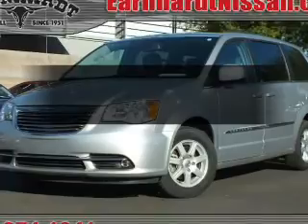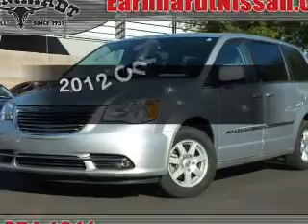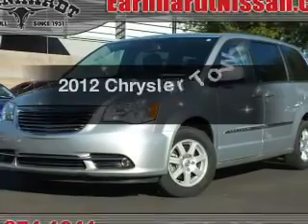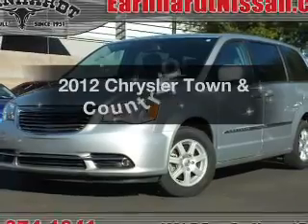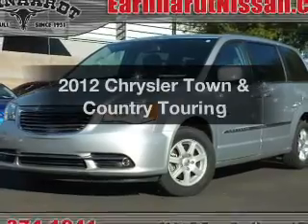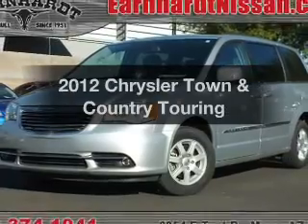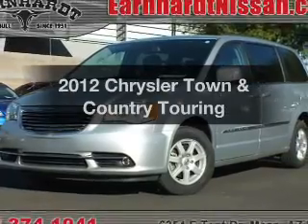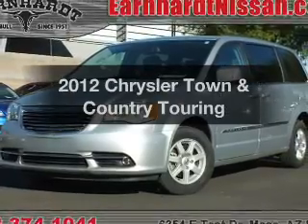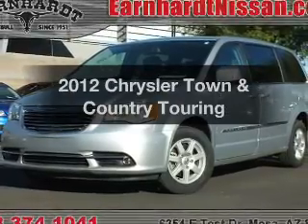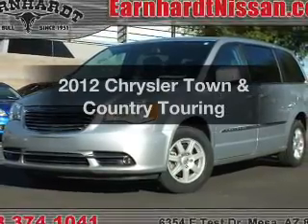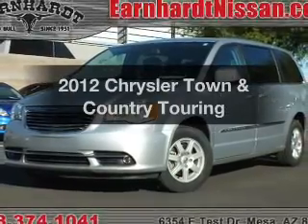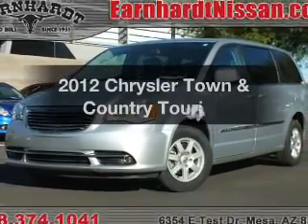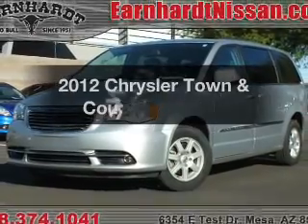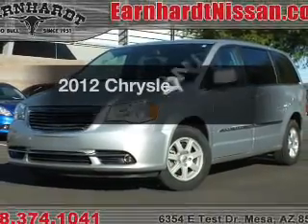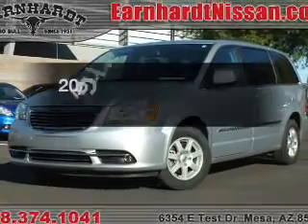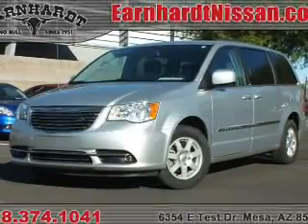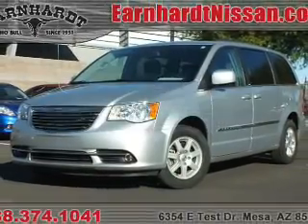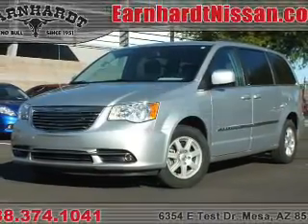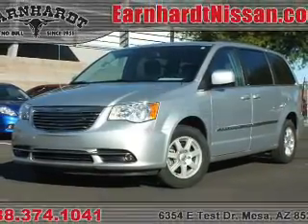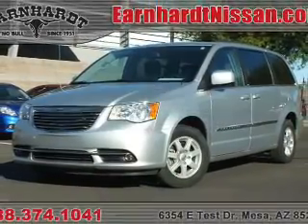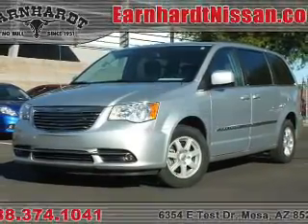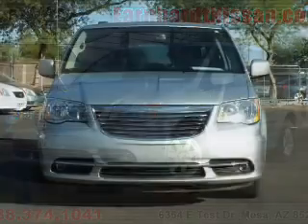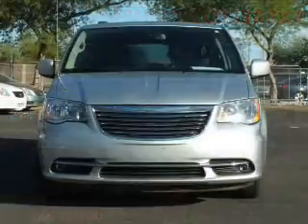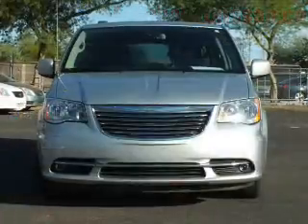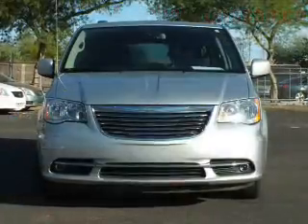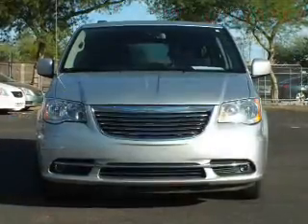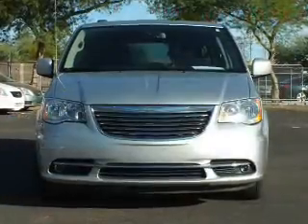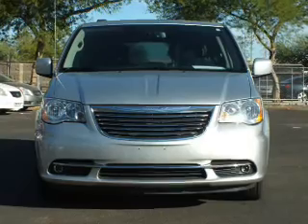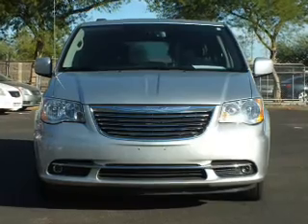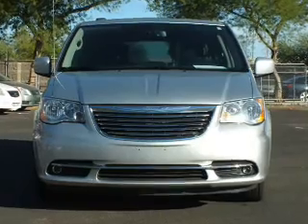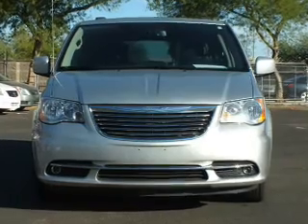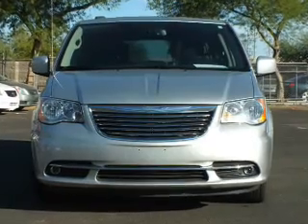Introducing the 2012 Chrysler Town & Country. If you're looking for an automobile with great attributes, look no further.